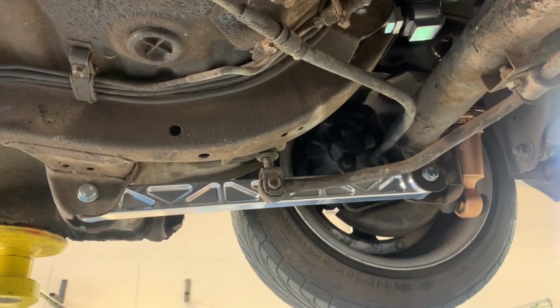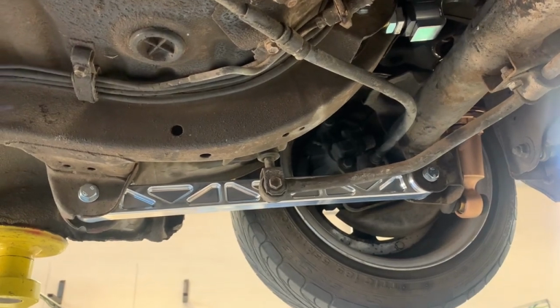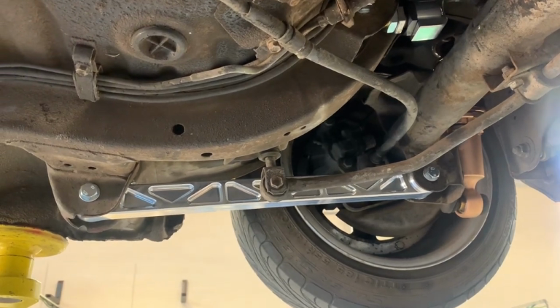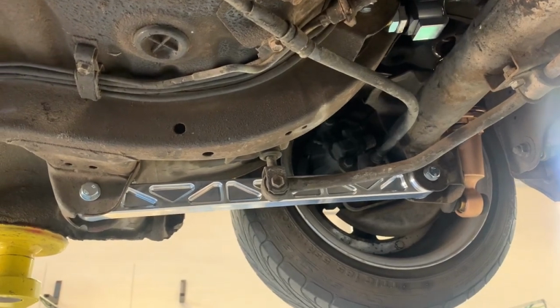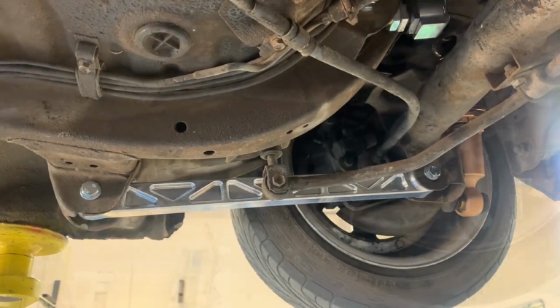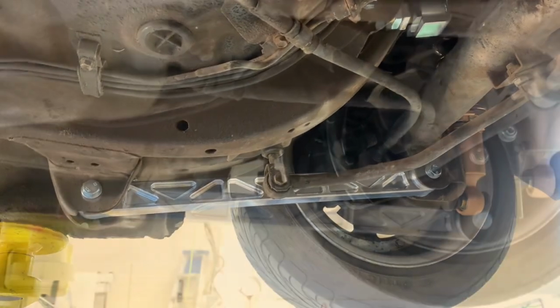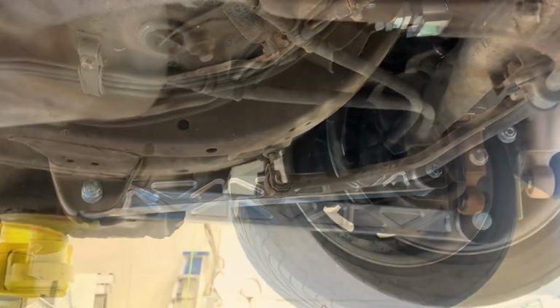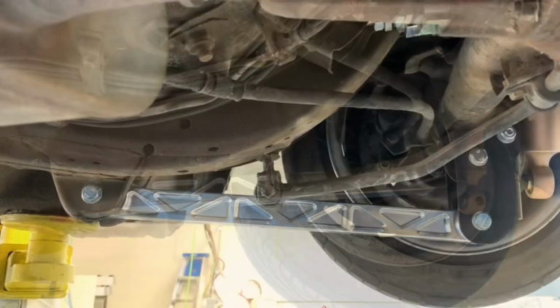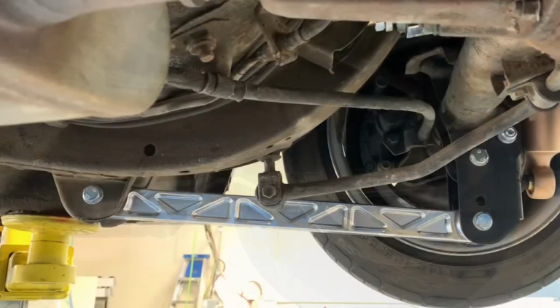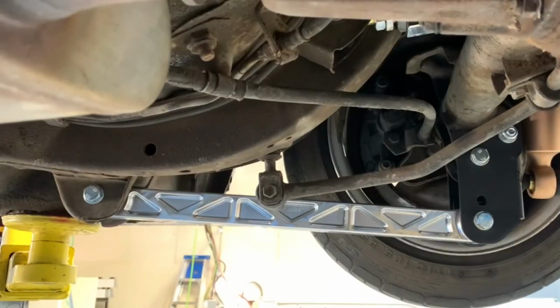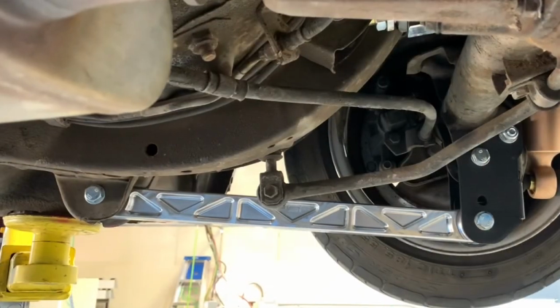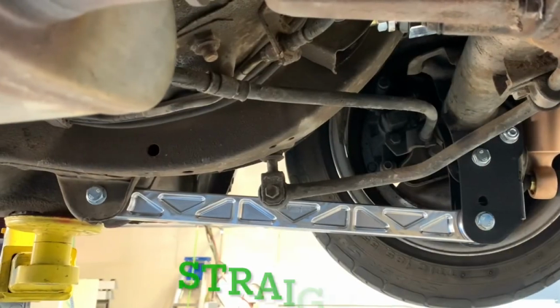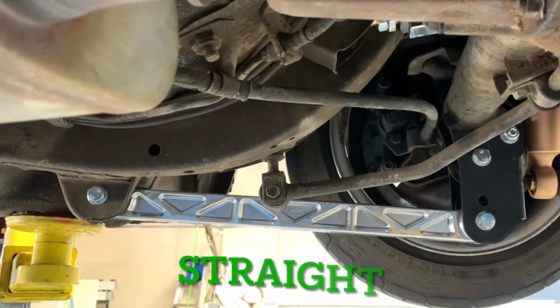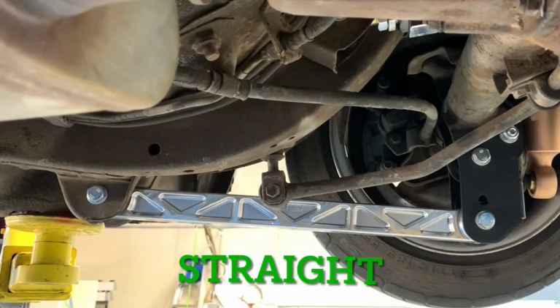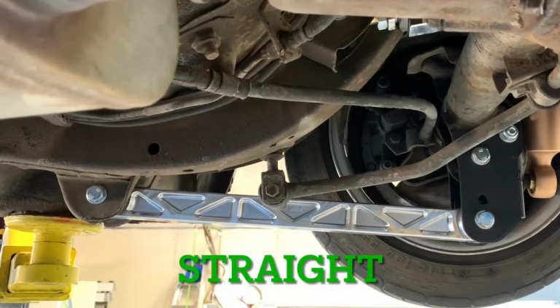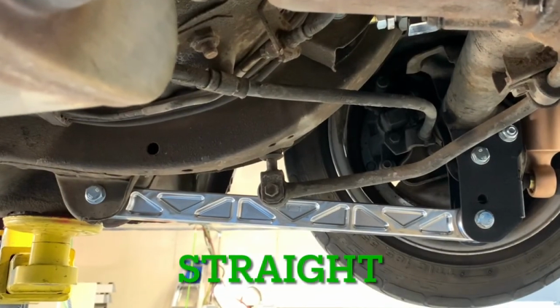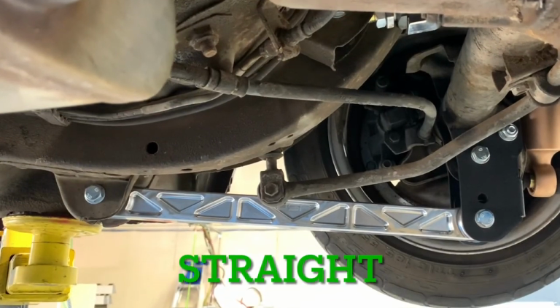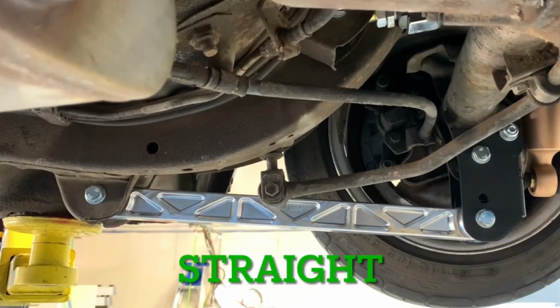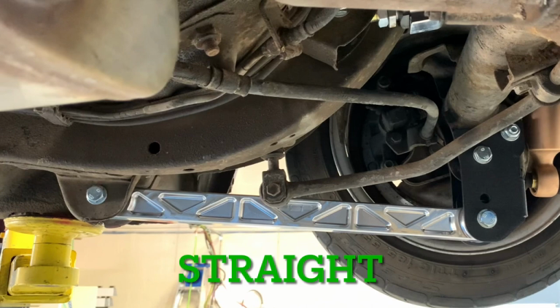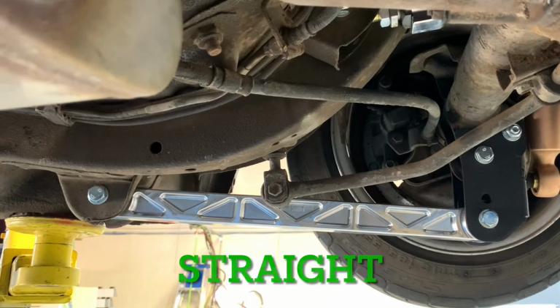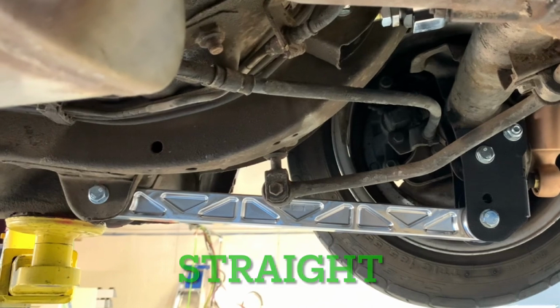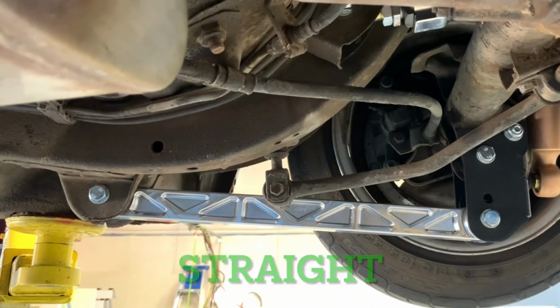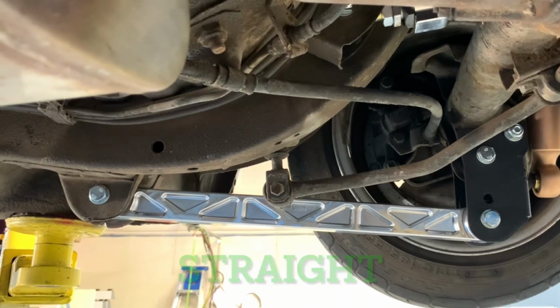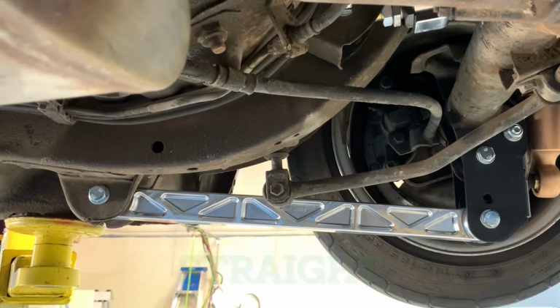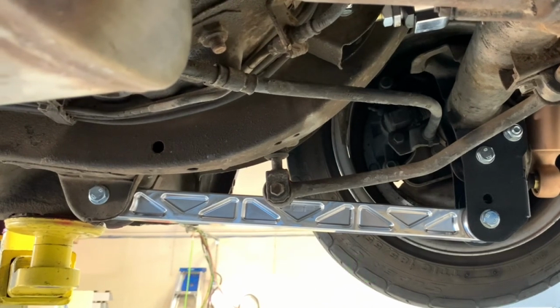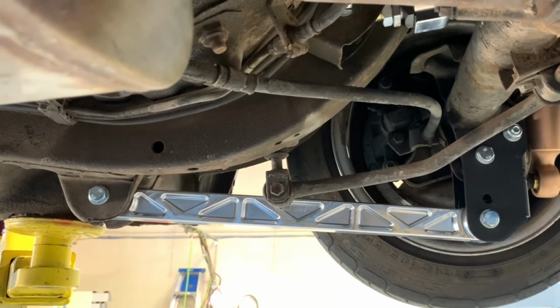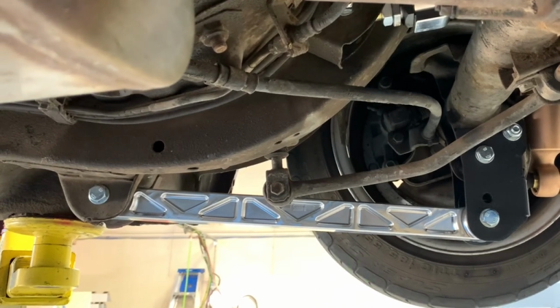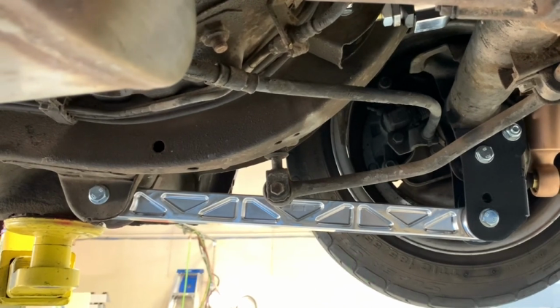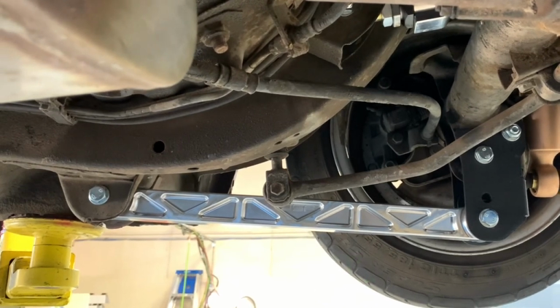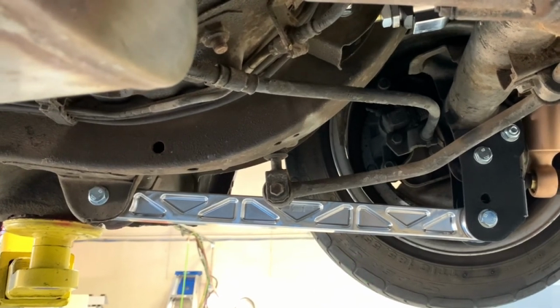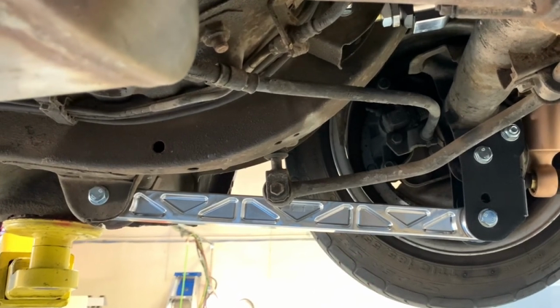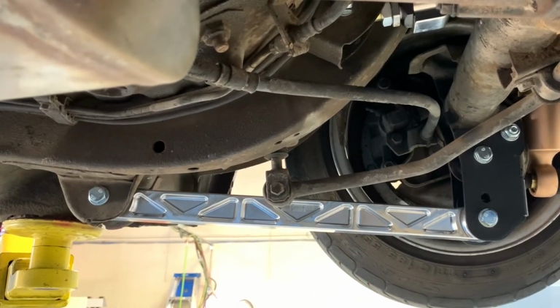A traction bracket is designed to correct this angle so that all of the engine's power is used to push the car forward instead.